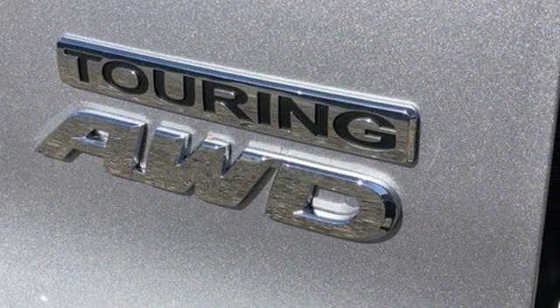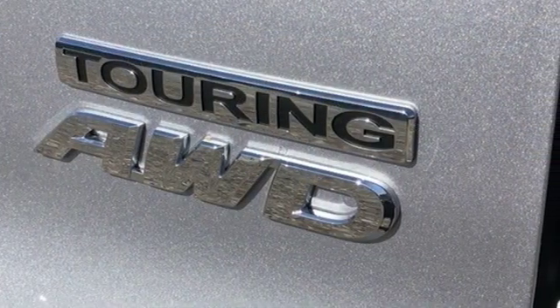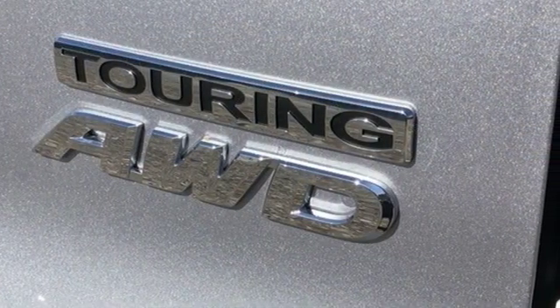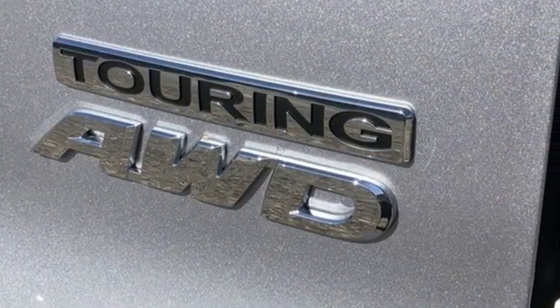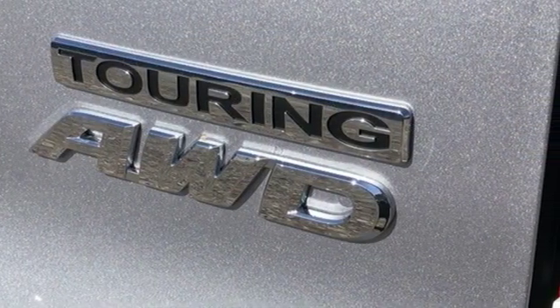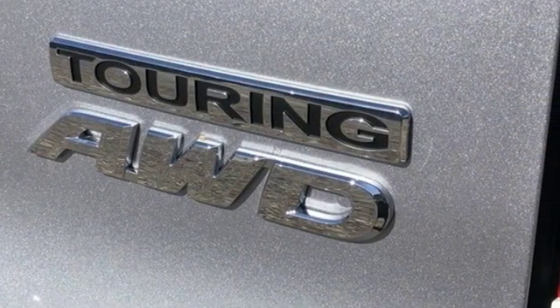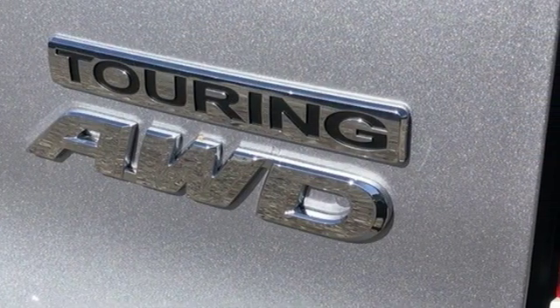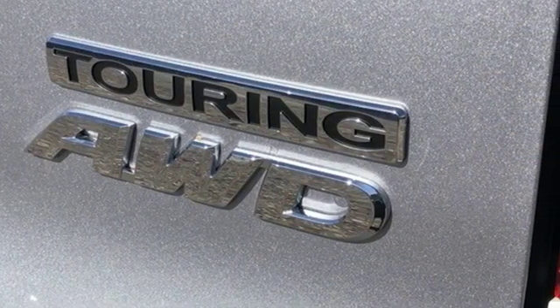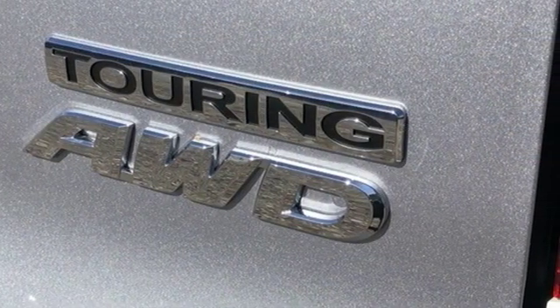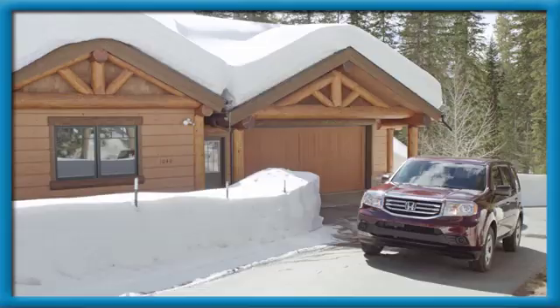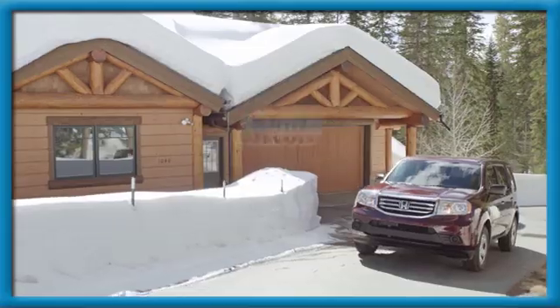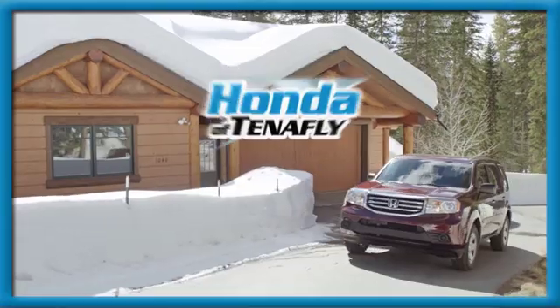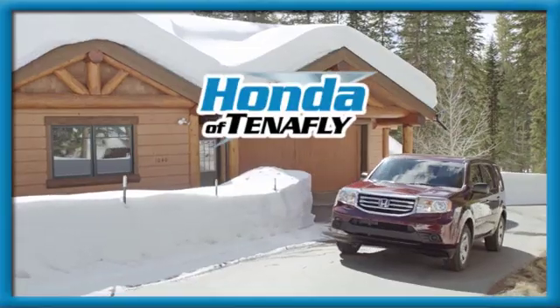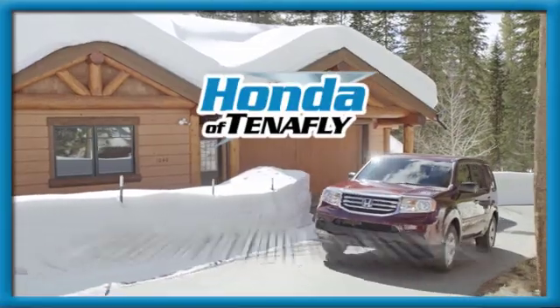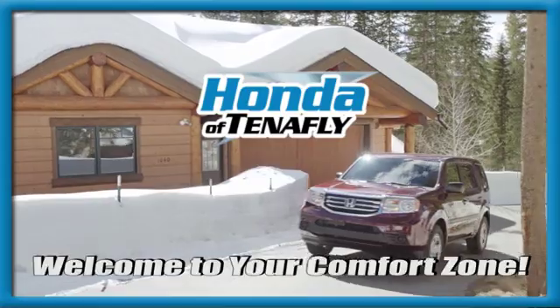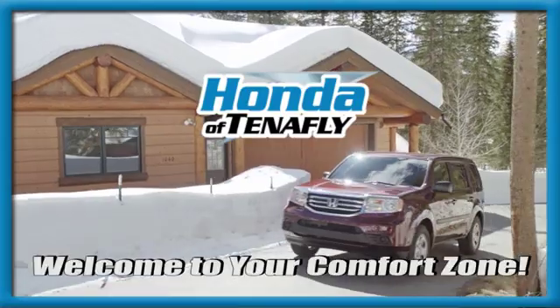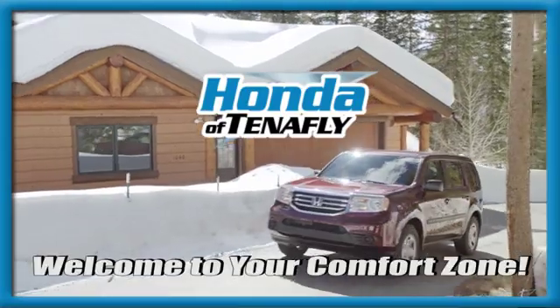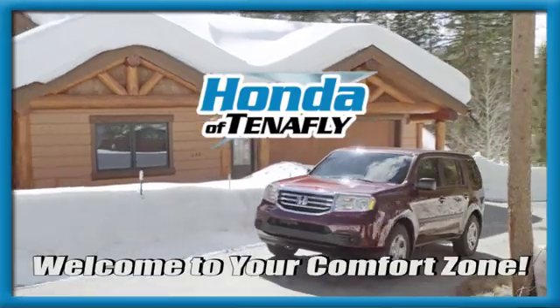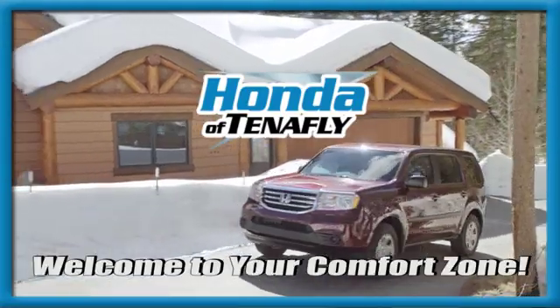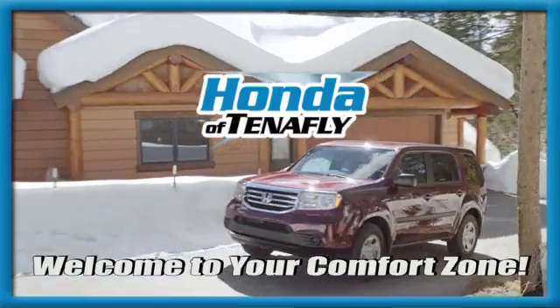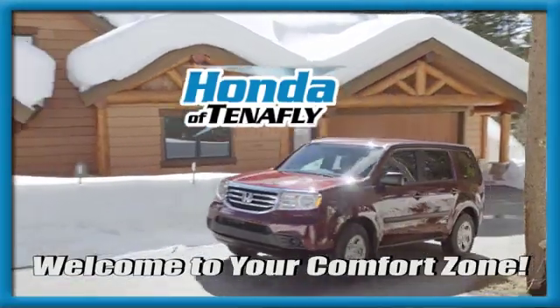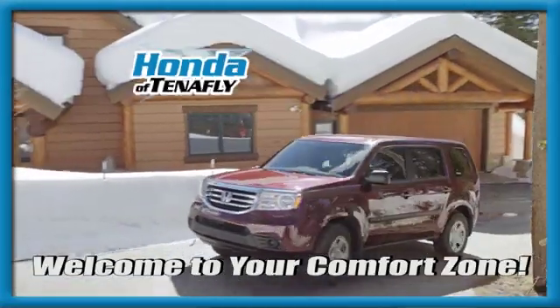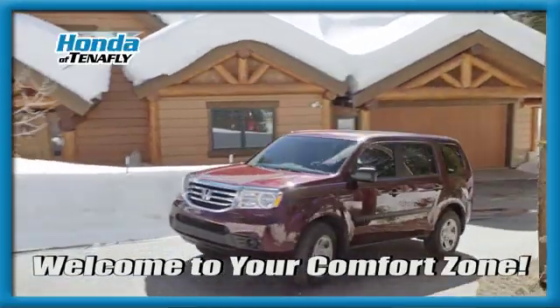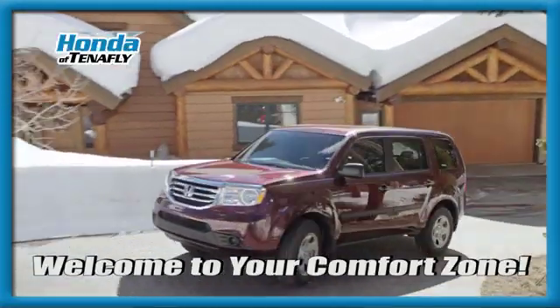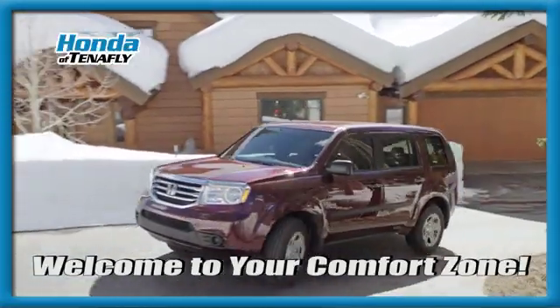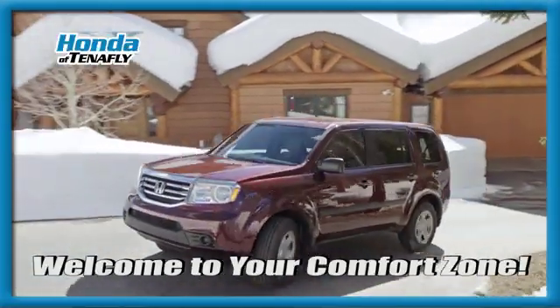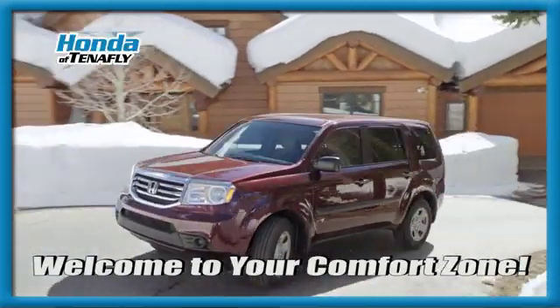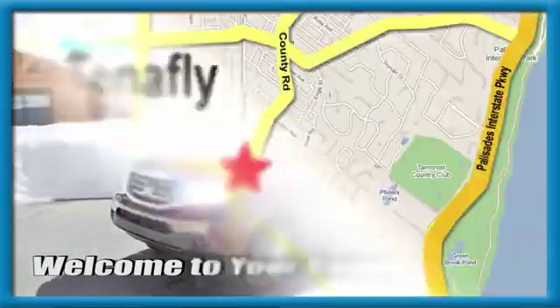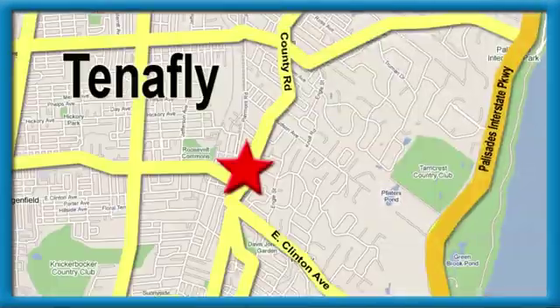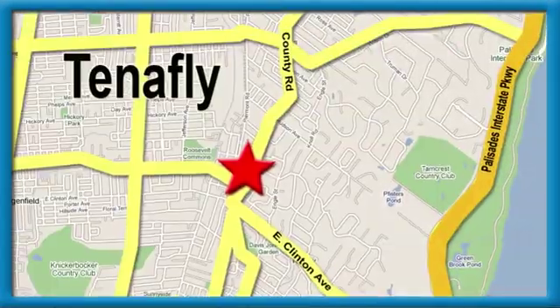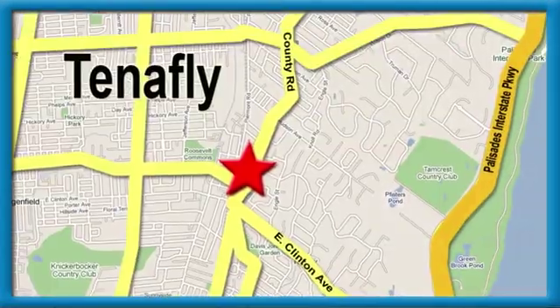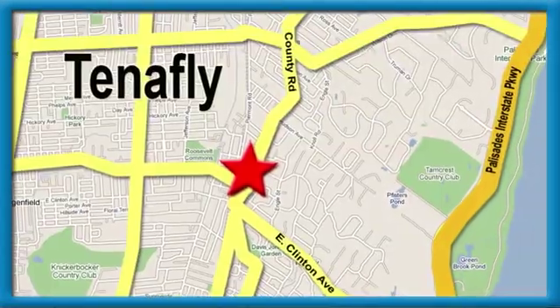Hurry in today for a test drive. Welcome to your comfort zone. Honda of Tenafly.